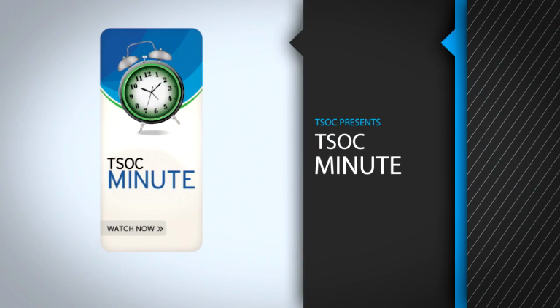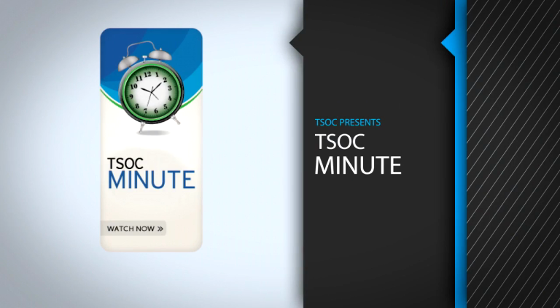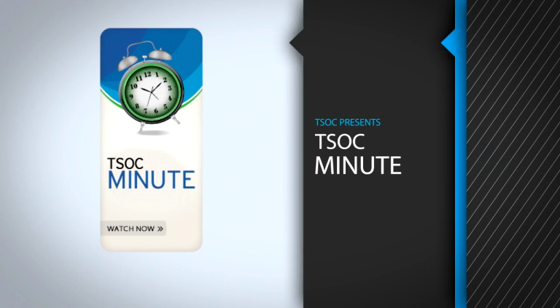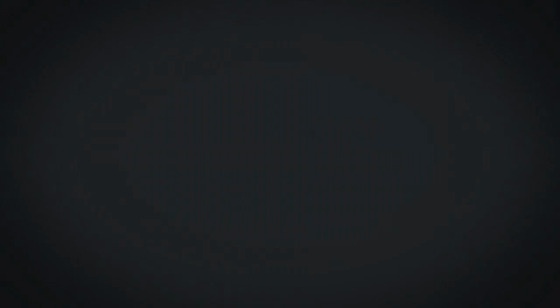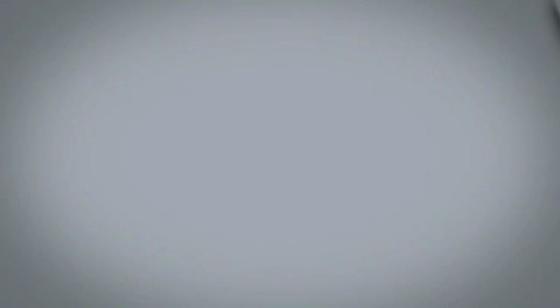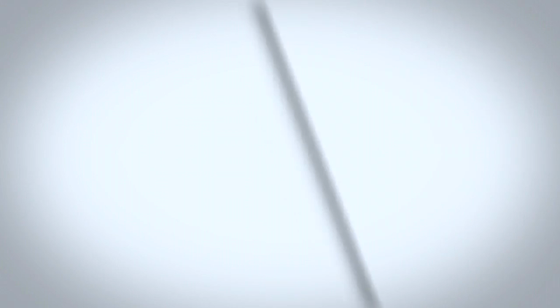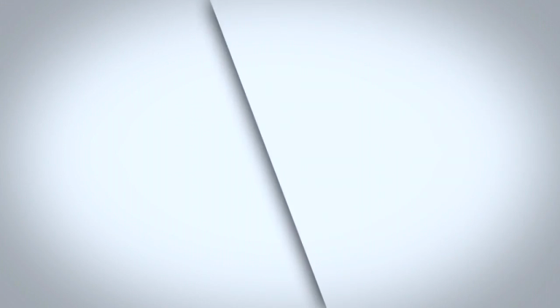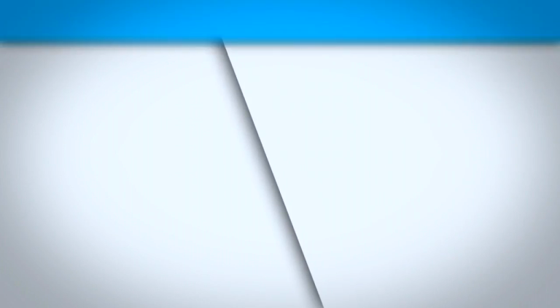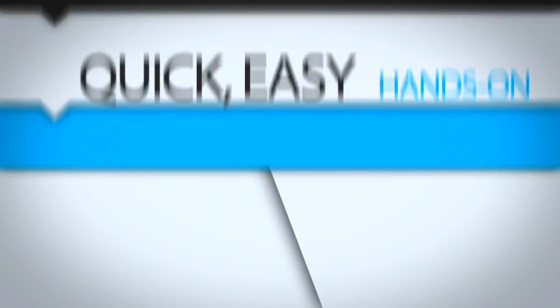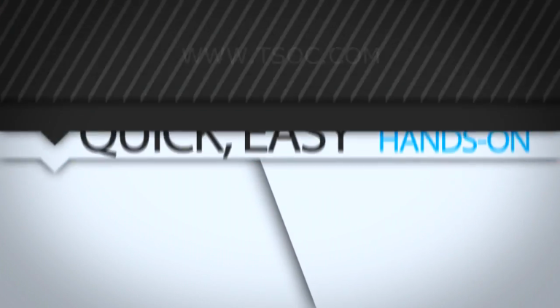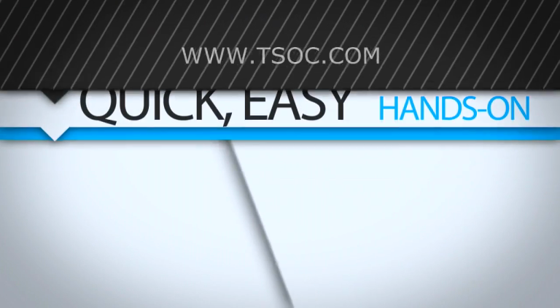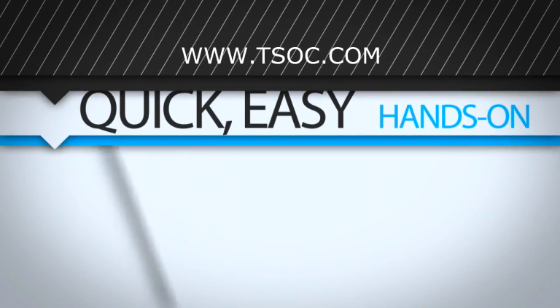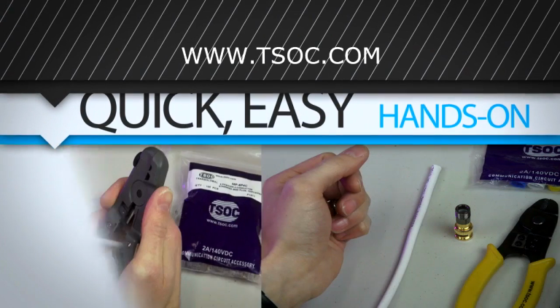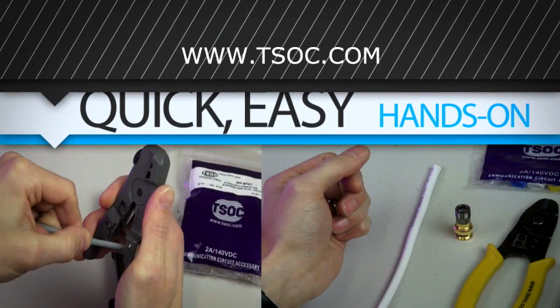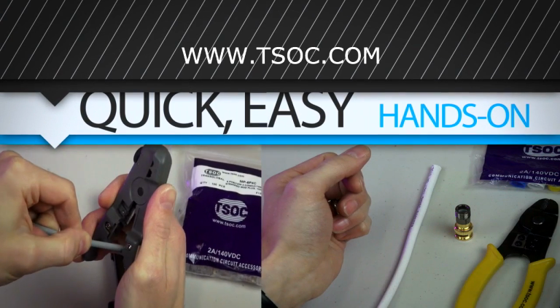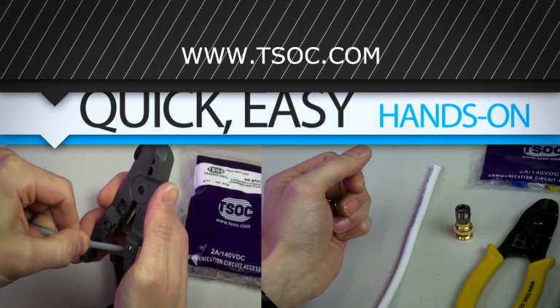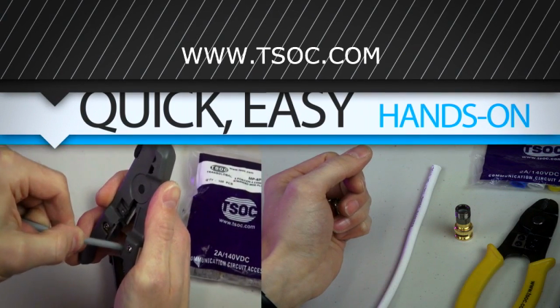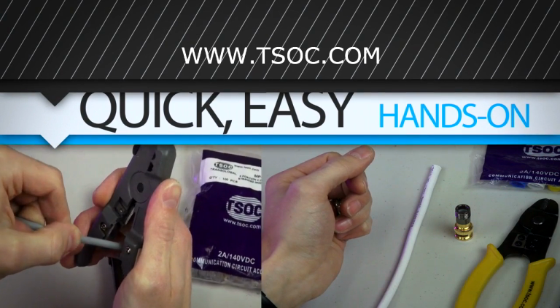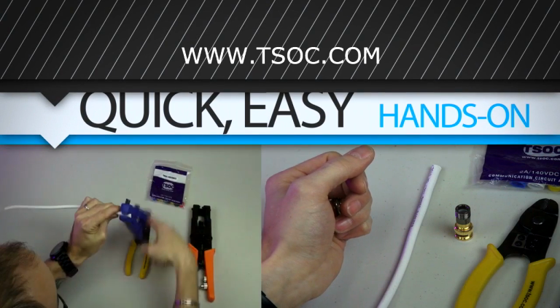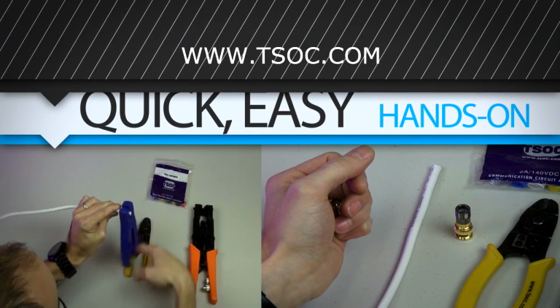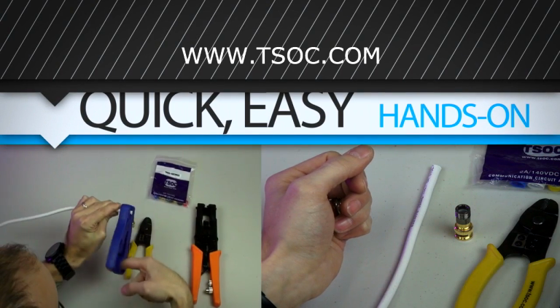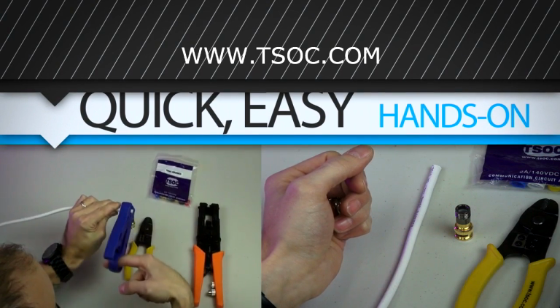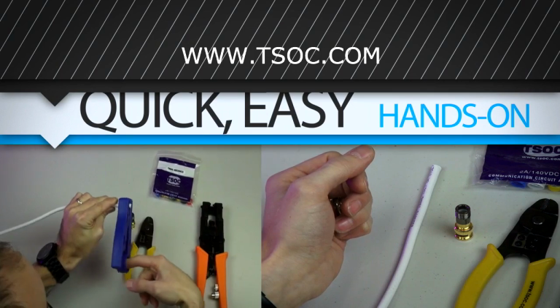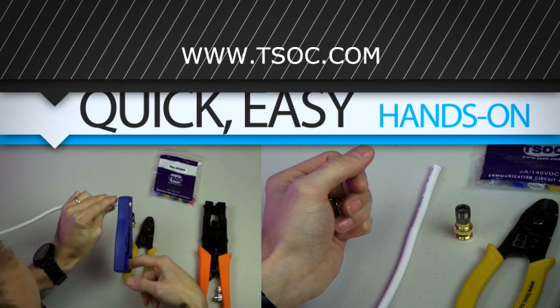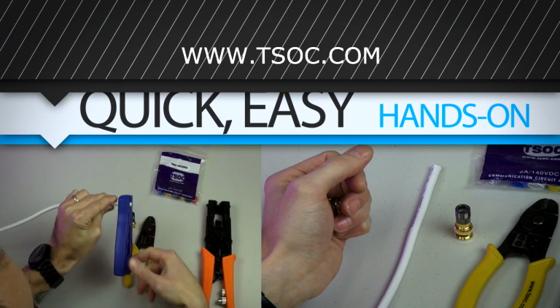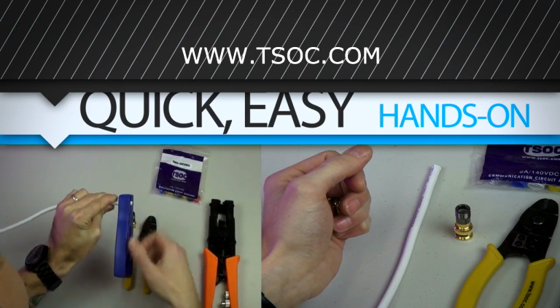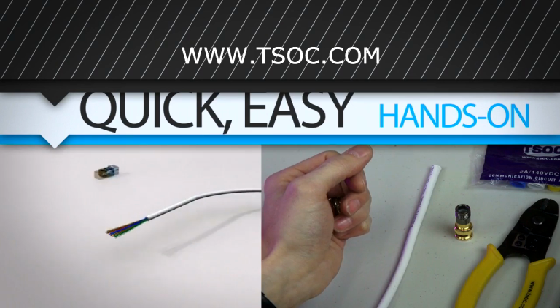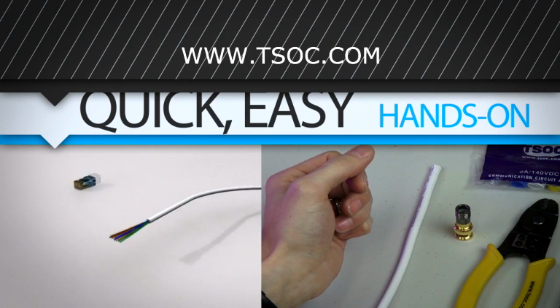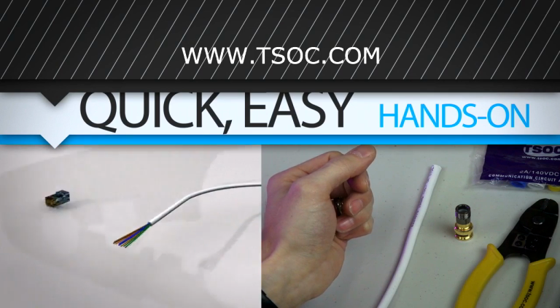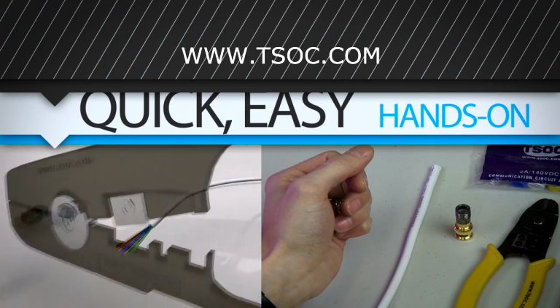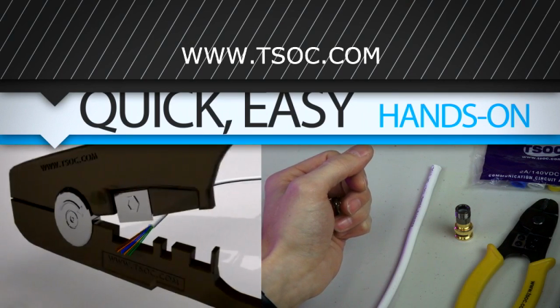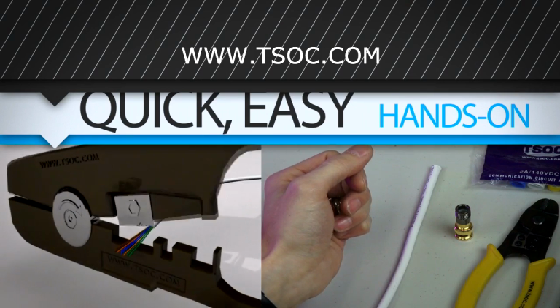Thanks for watching. Visit TSOC.com for more TSOC minutes.